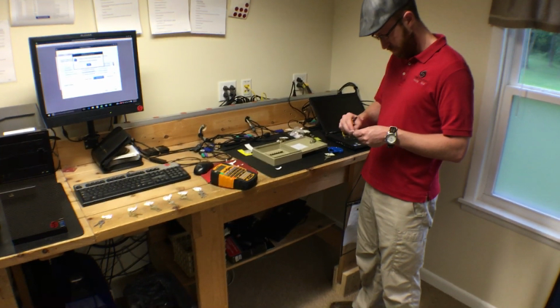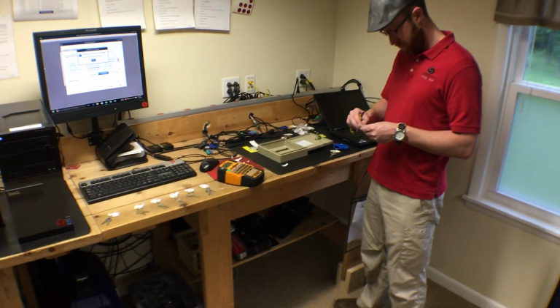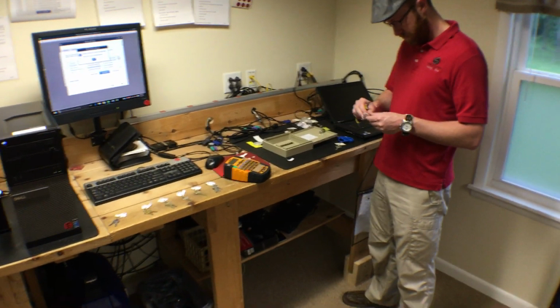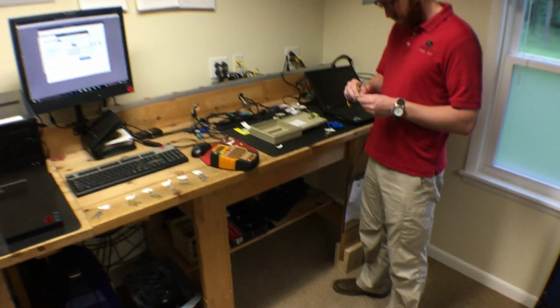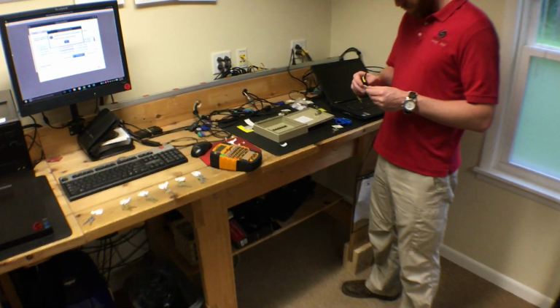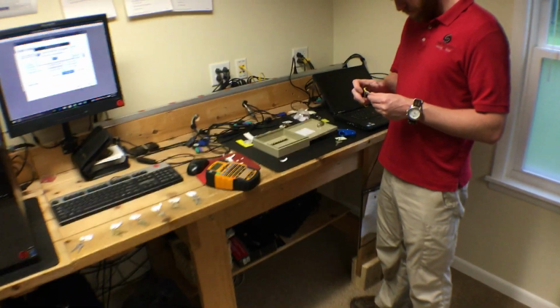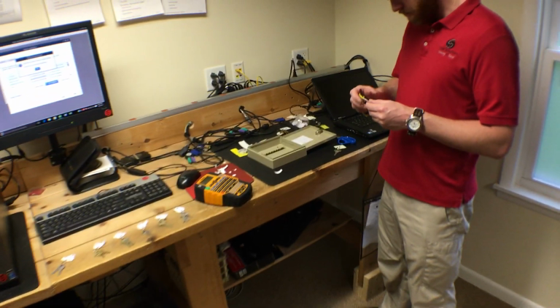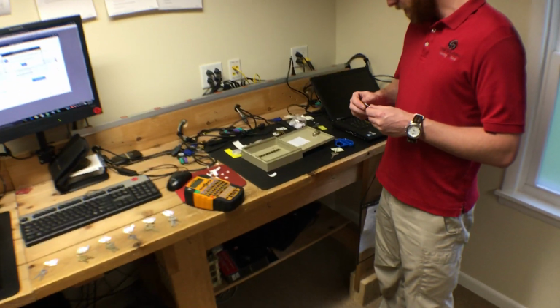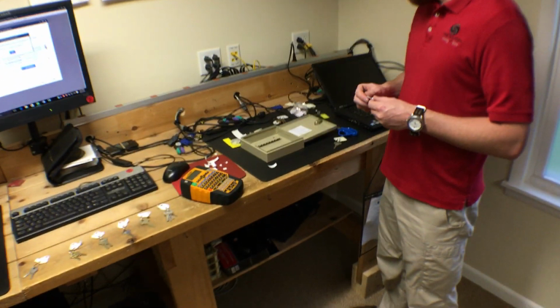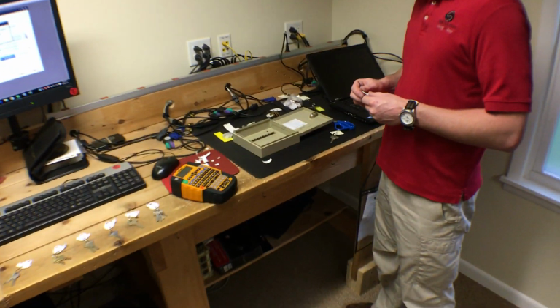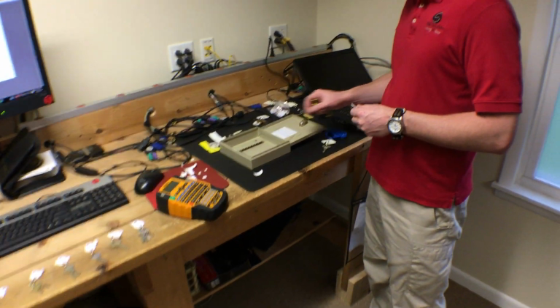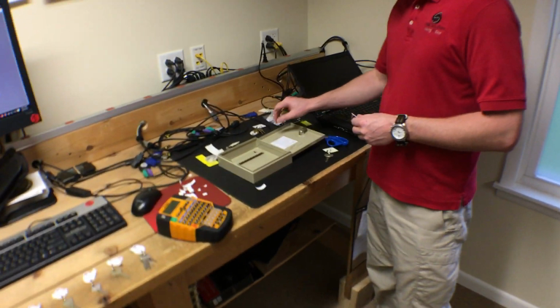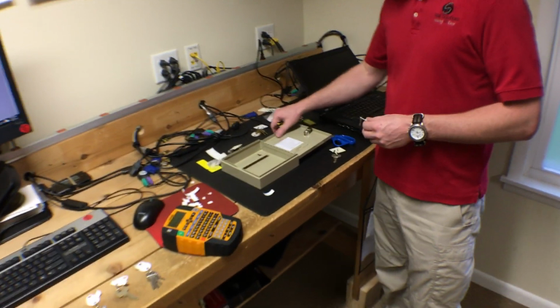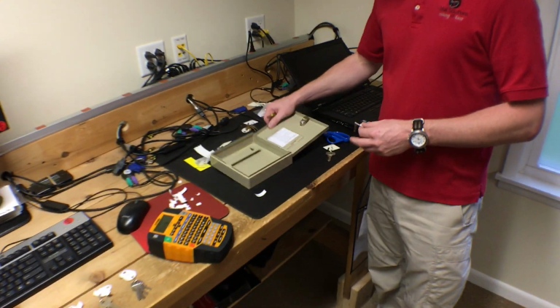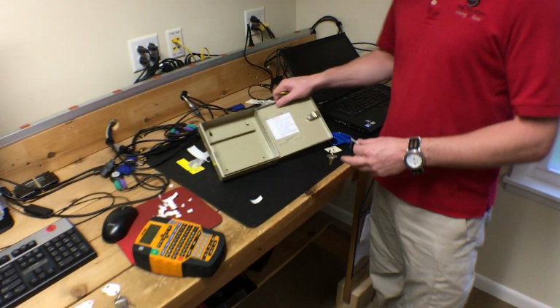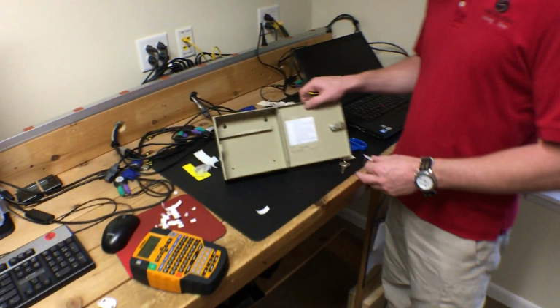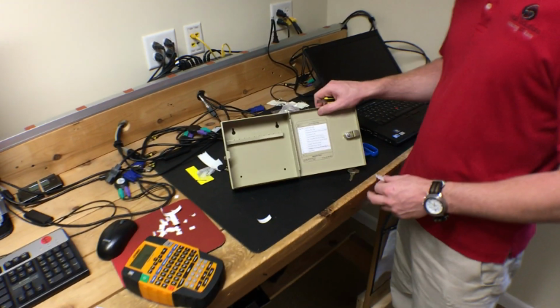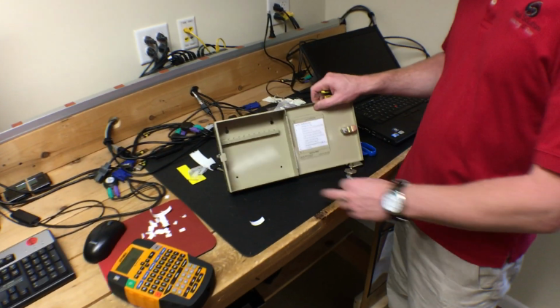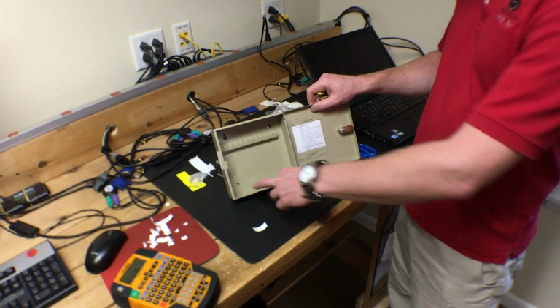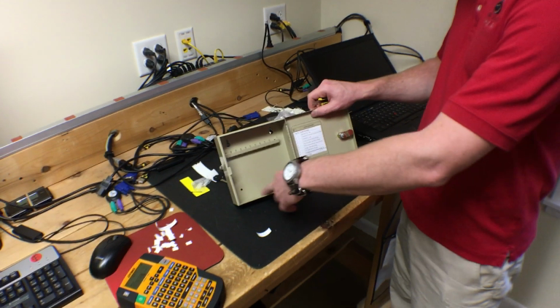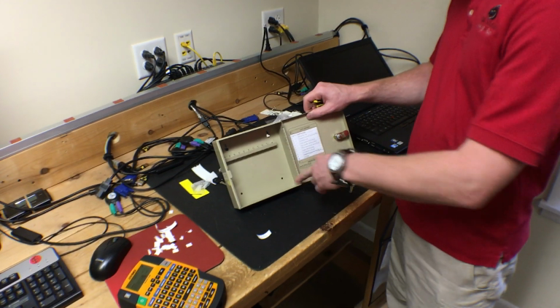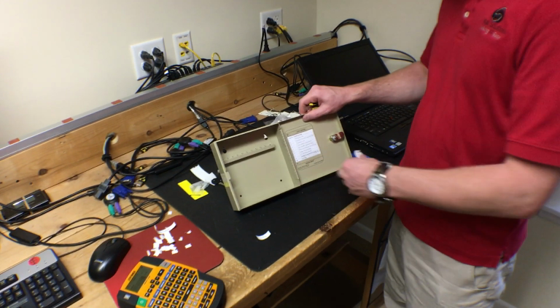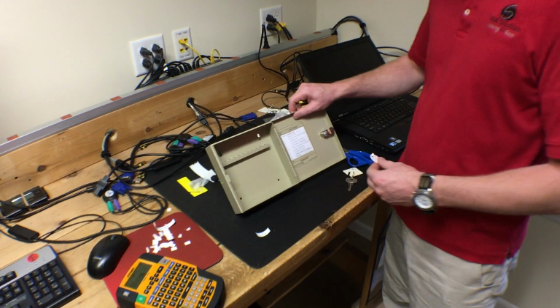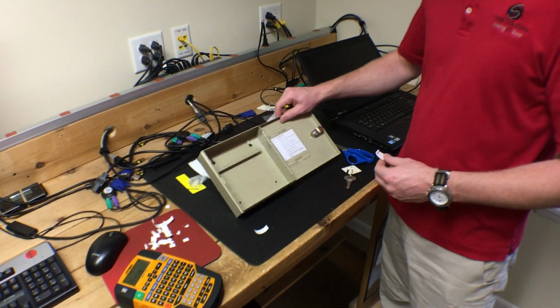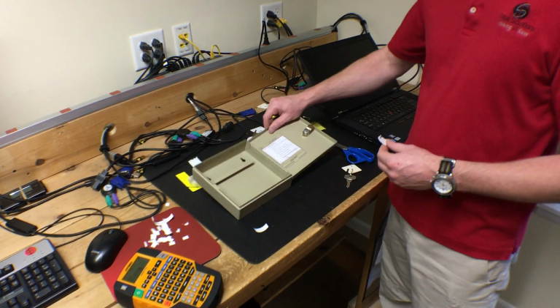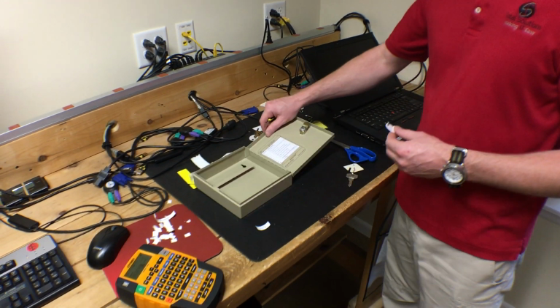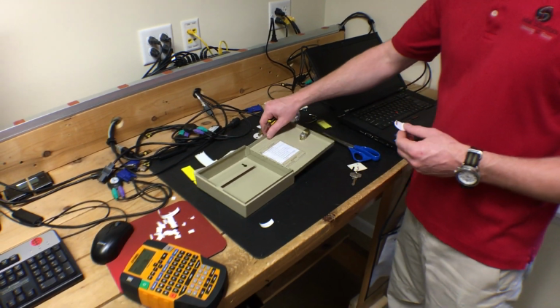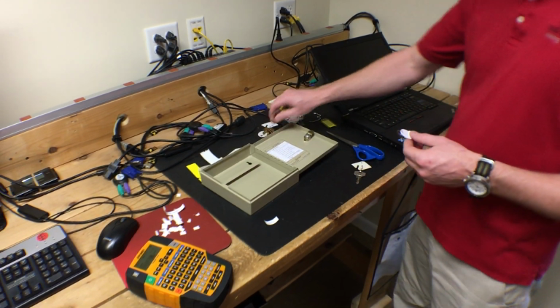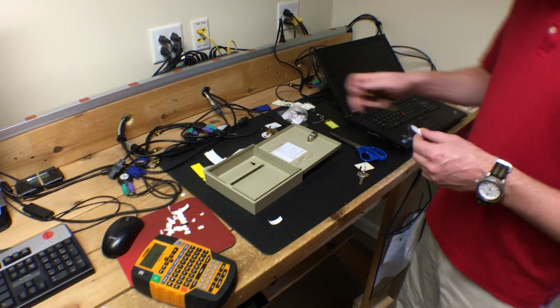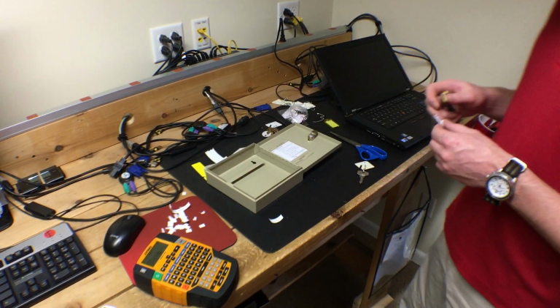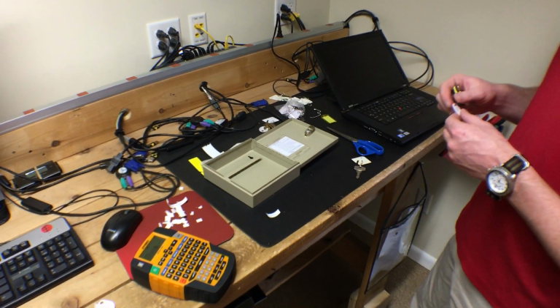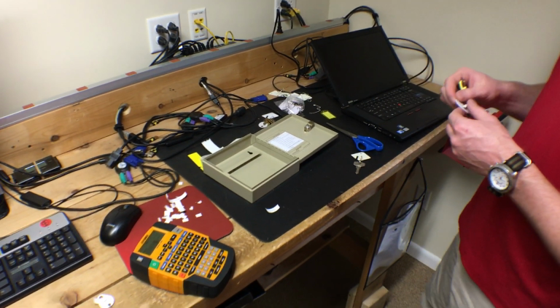So what was wrong with the old key box? It didn't have enough room. We had a lot of keys sitting on the bottom of the box — just laying around in there.